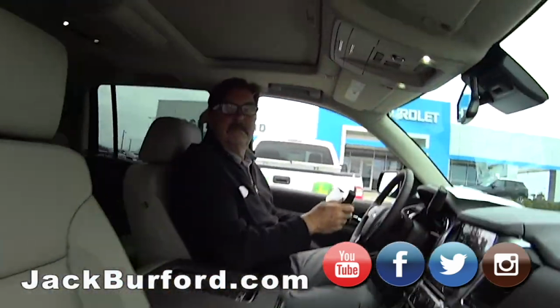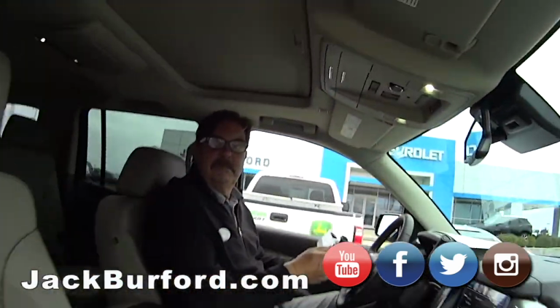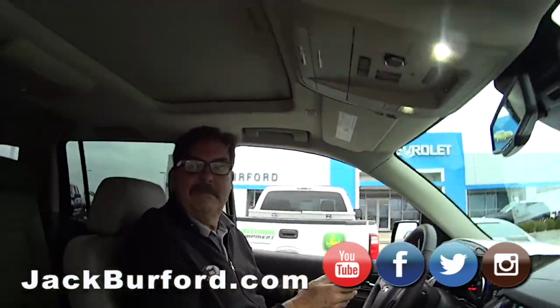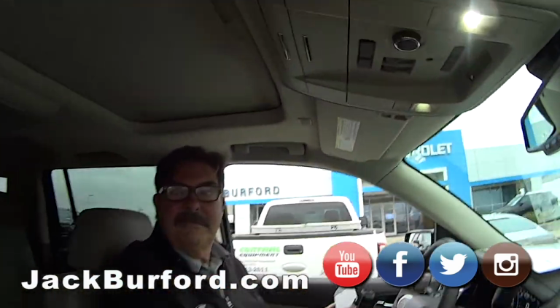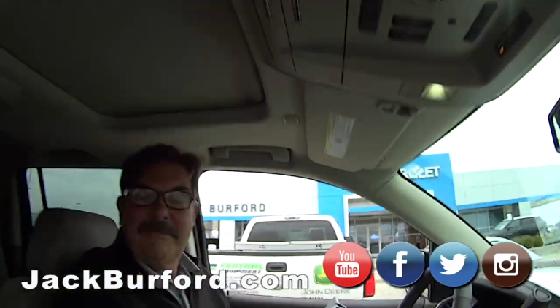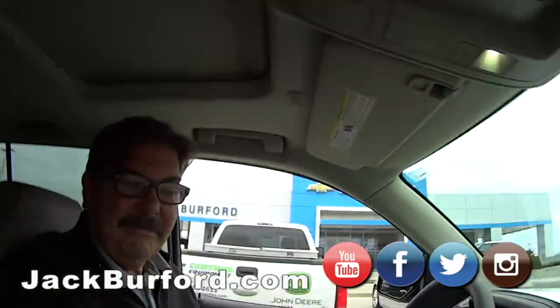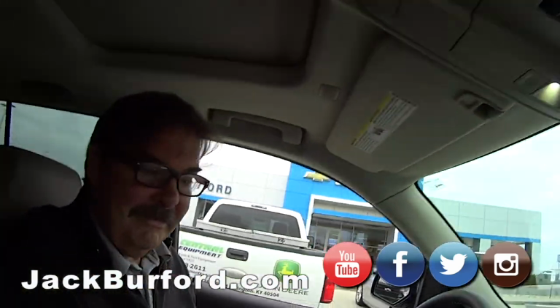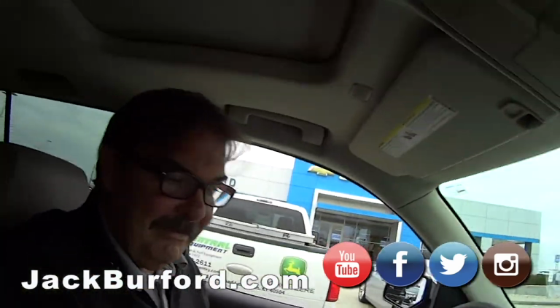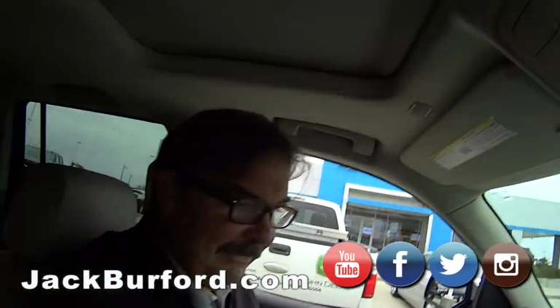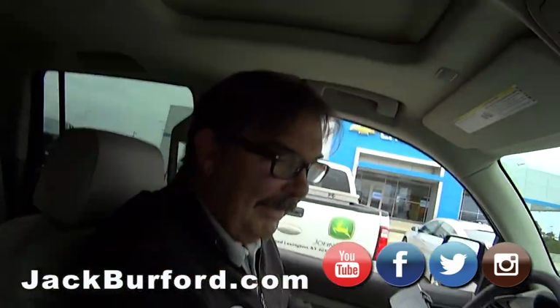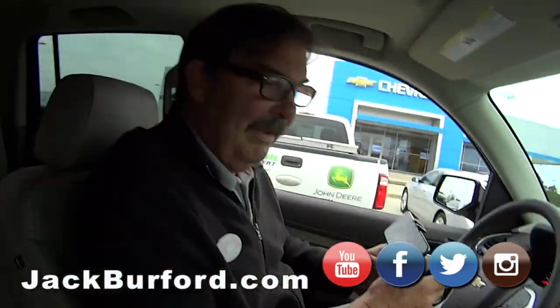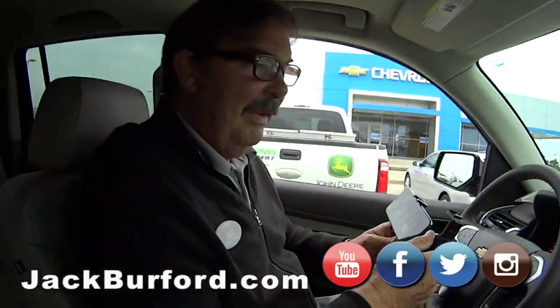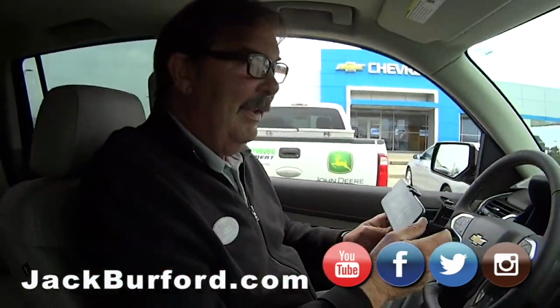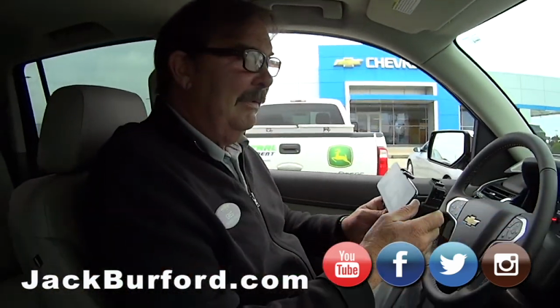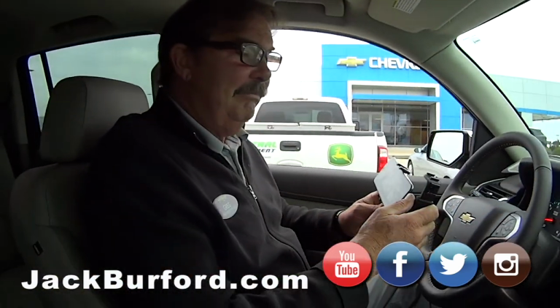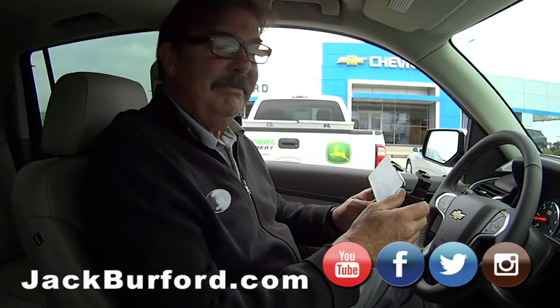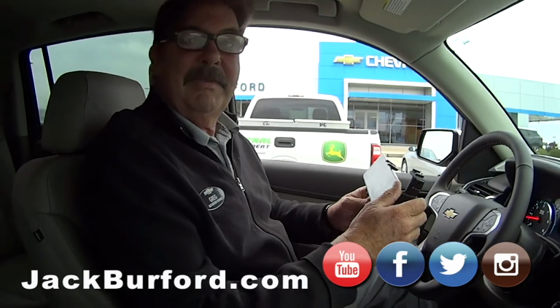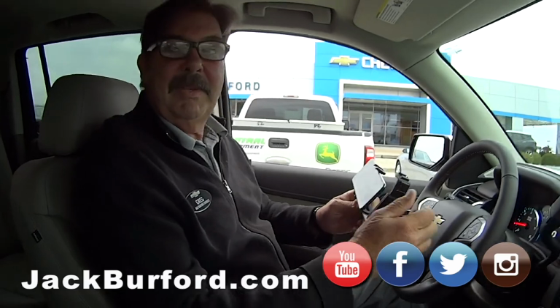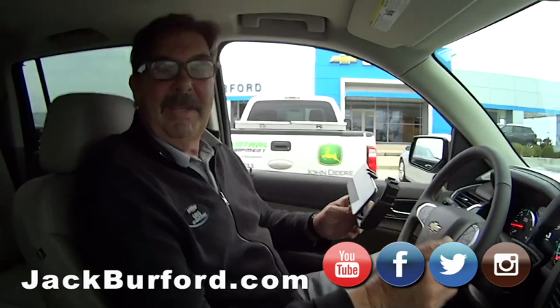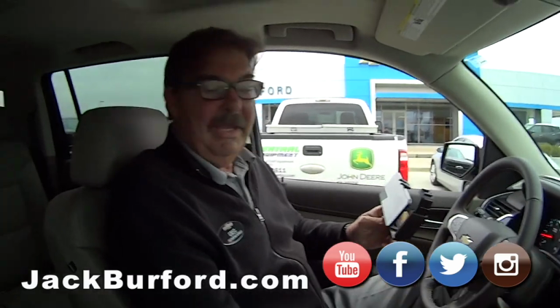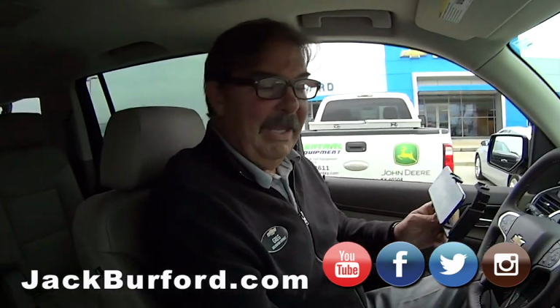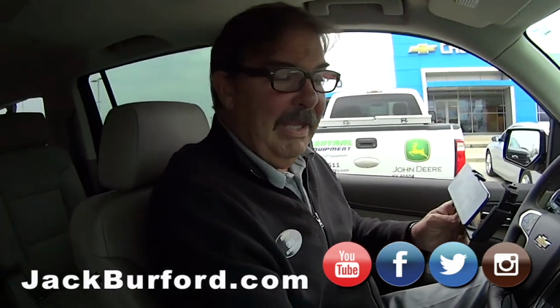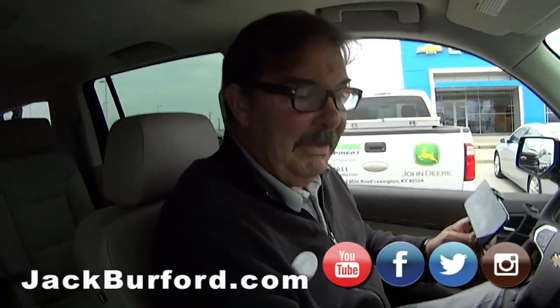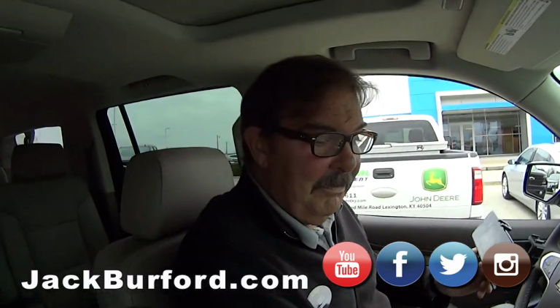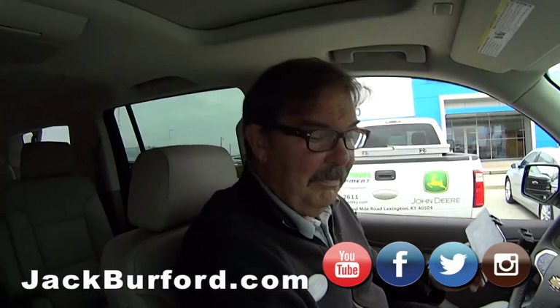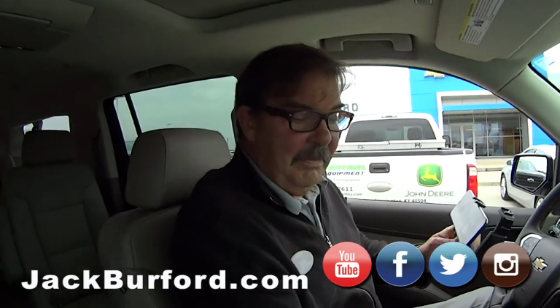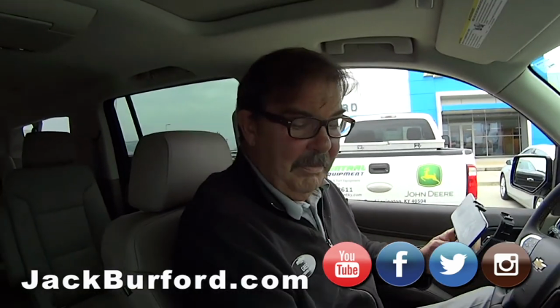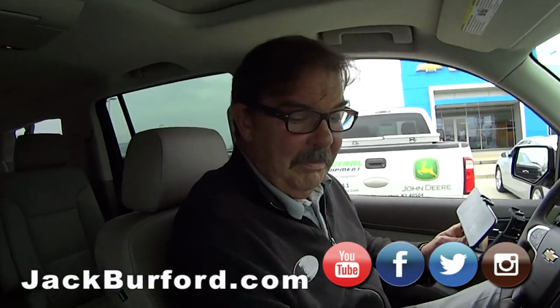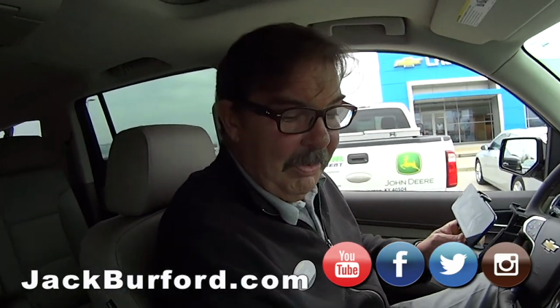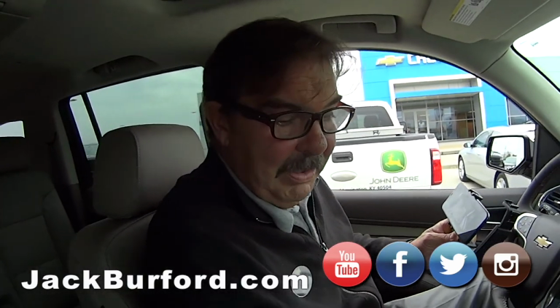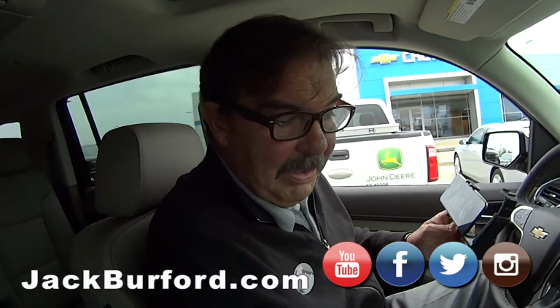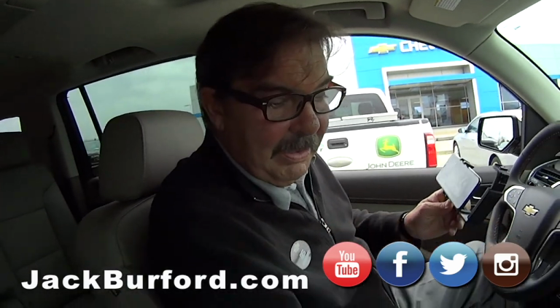Greg, this has got to be one of my all-time favorite SUVs. This is the Suburban. It's pretty, isn't it?